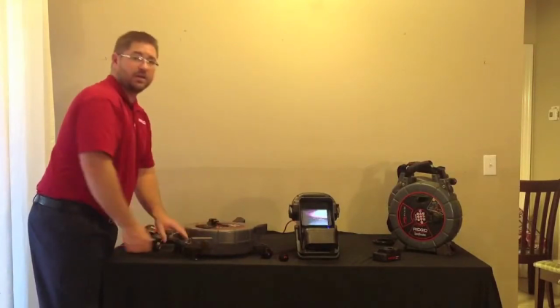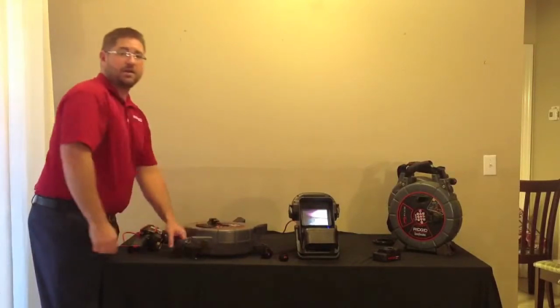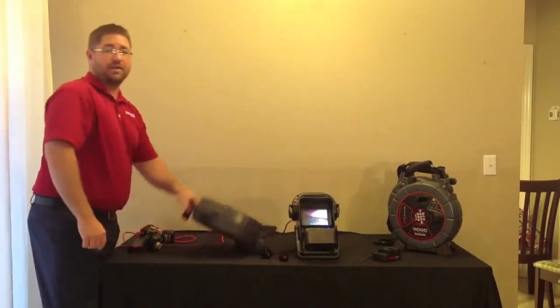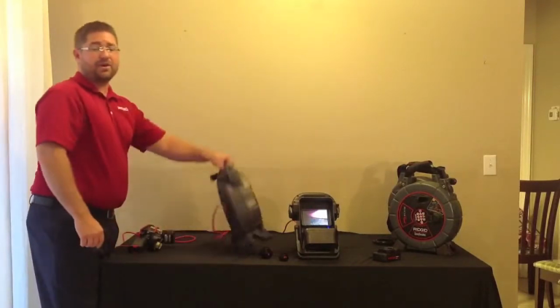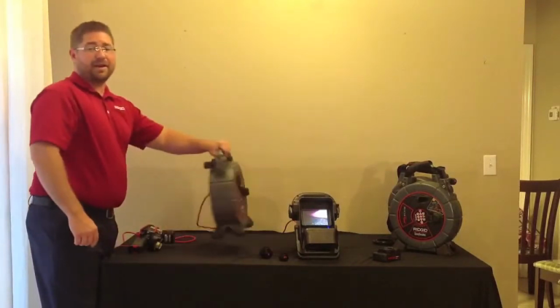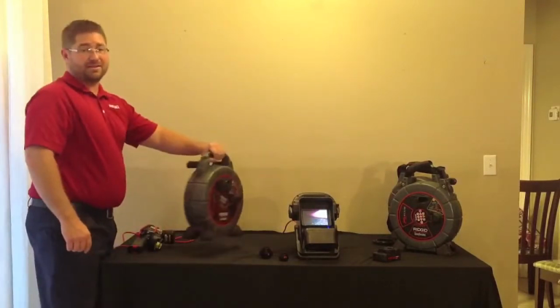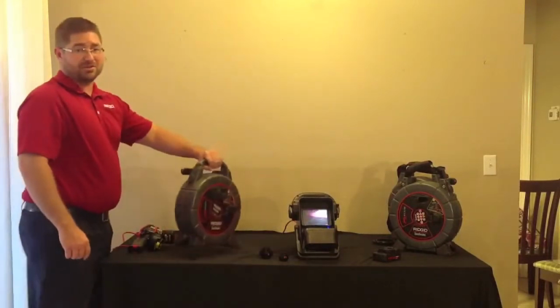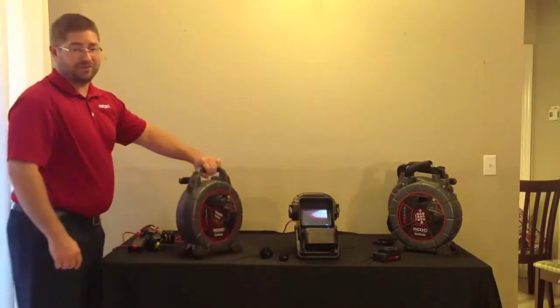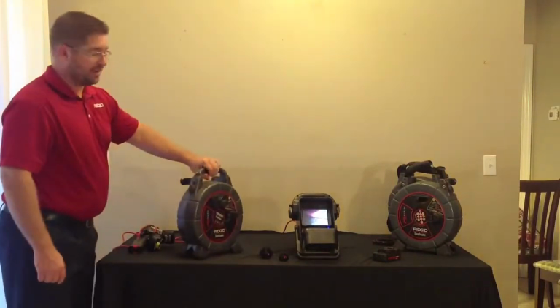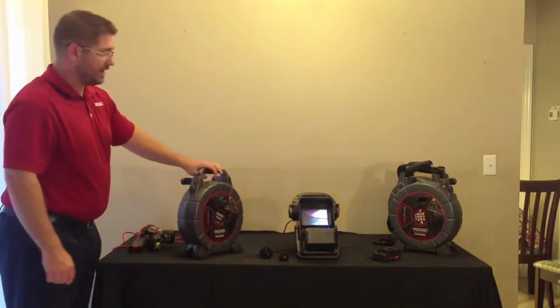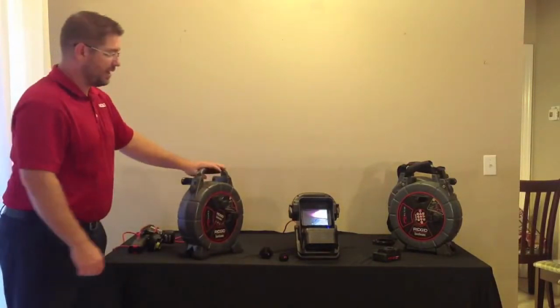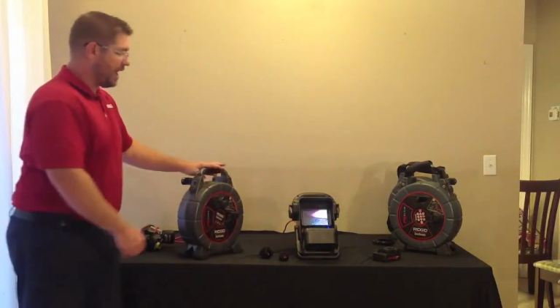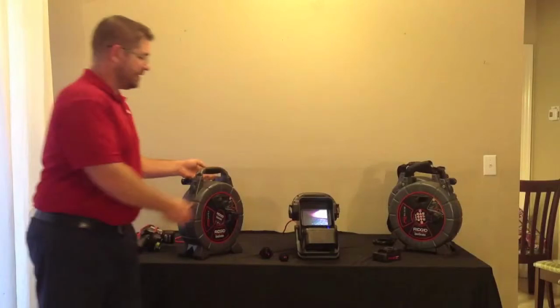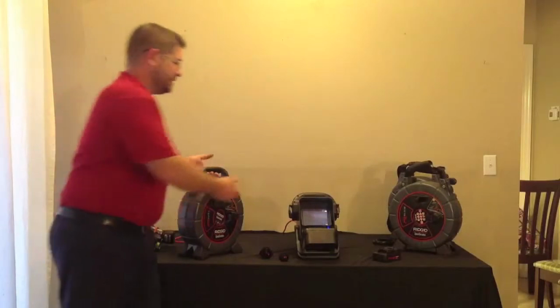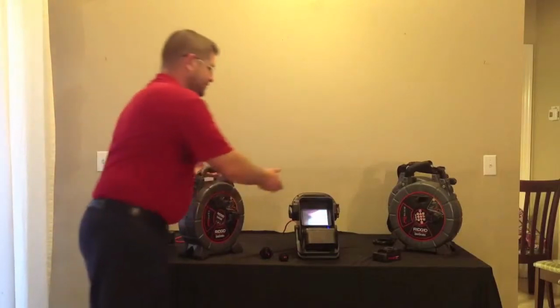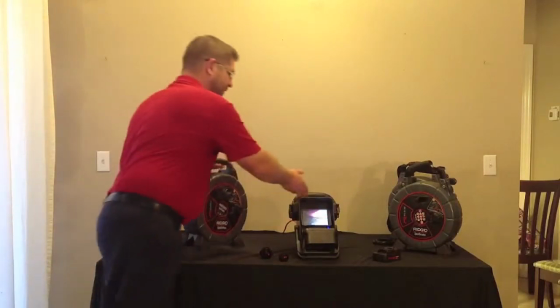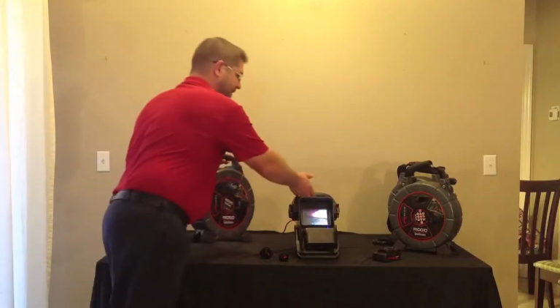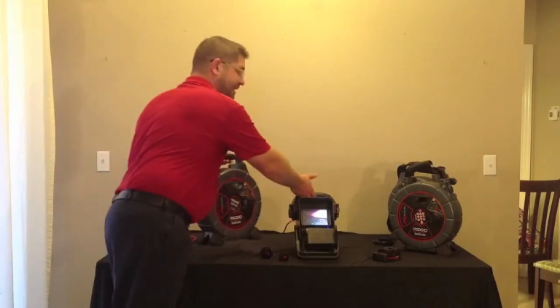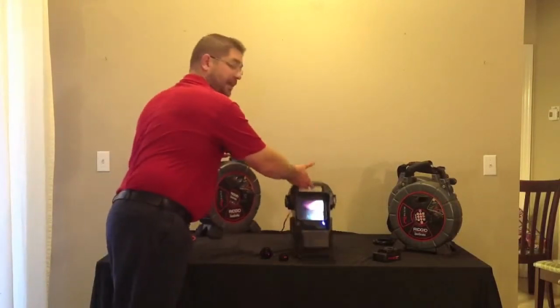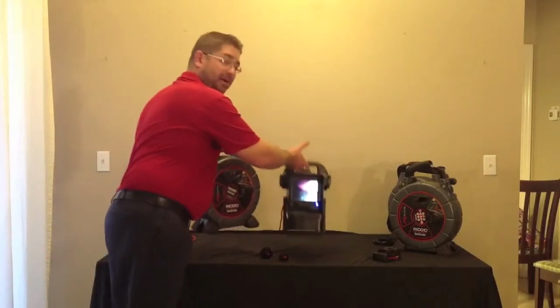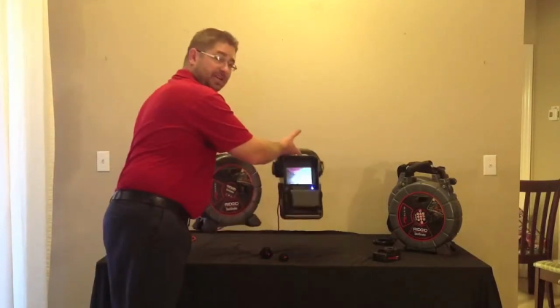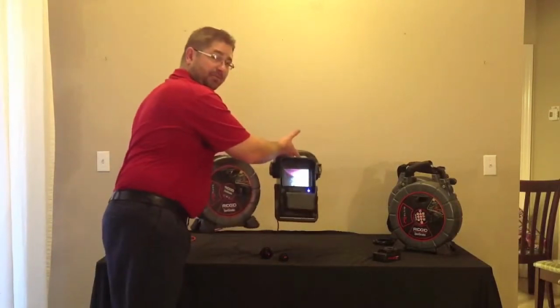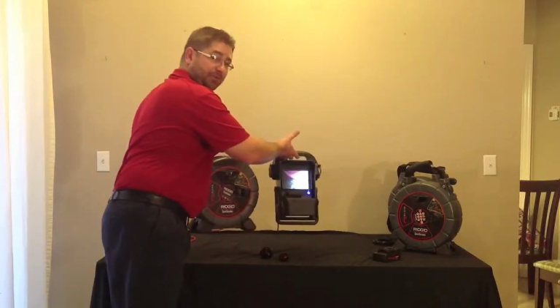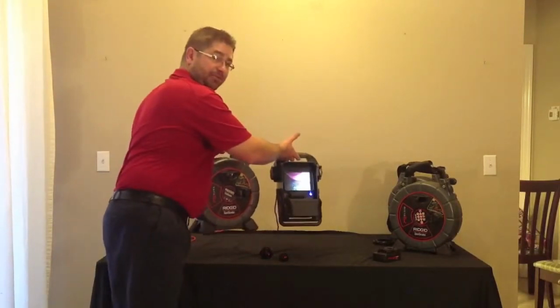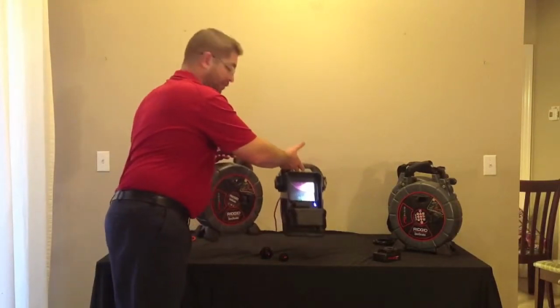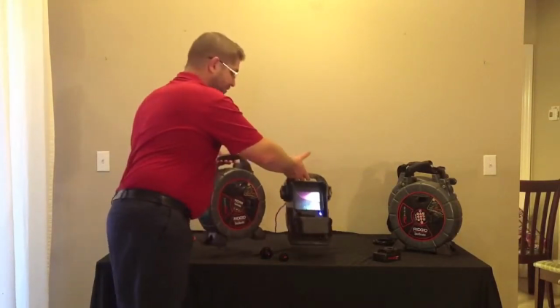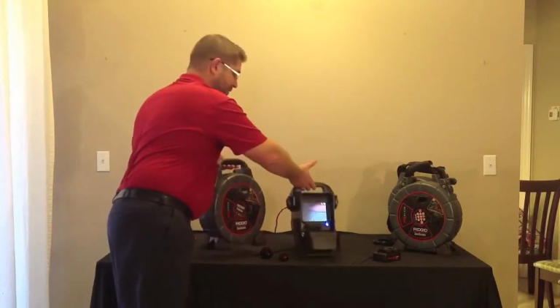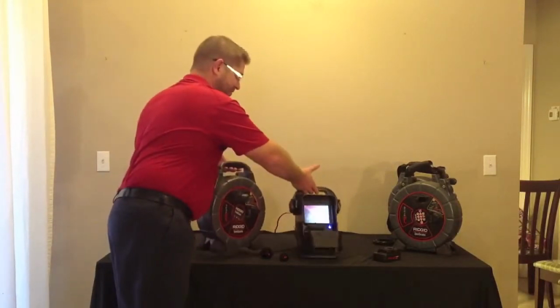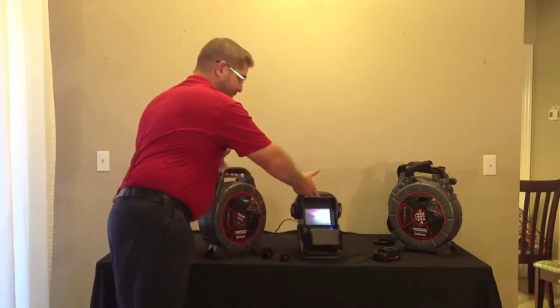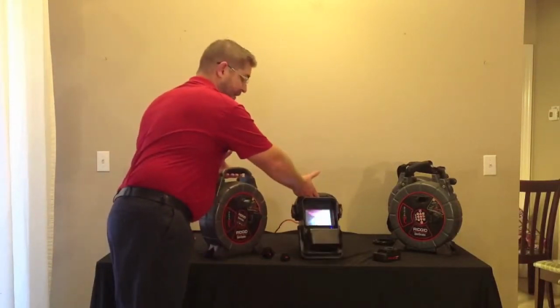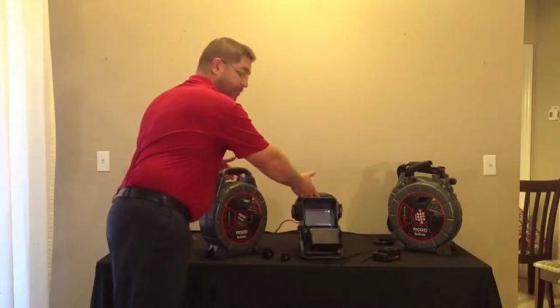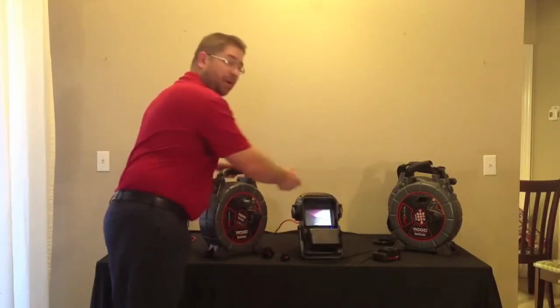The Nano Reel is also very light and compact, so it can be taken up on top of a roof or into a basement without any problem.